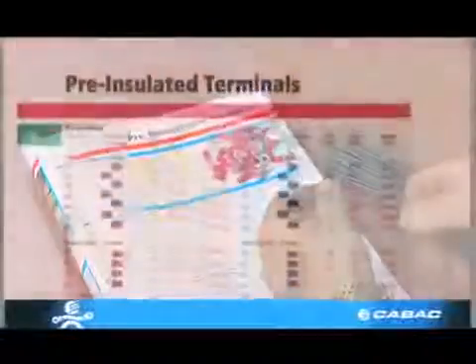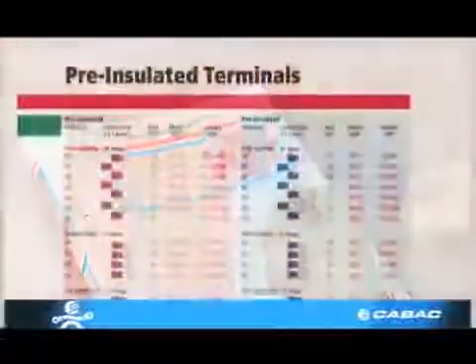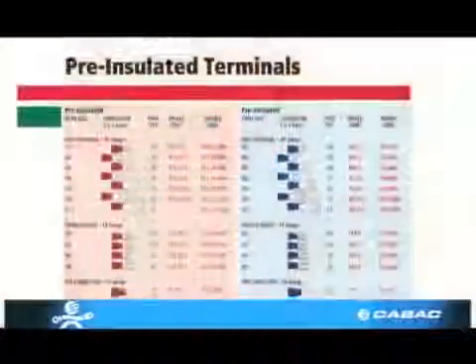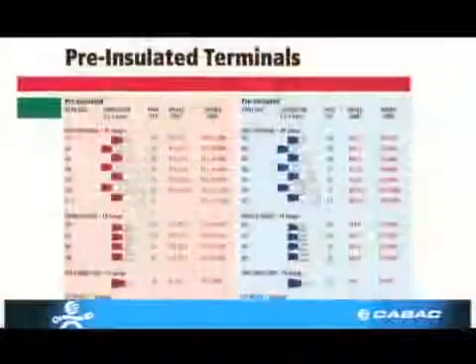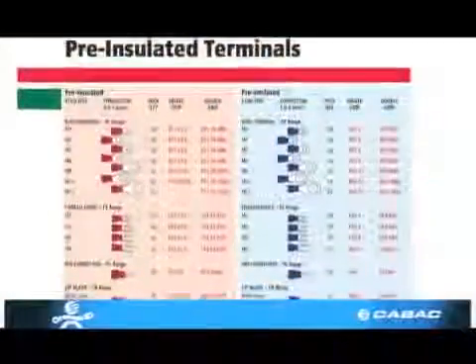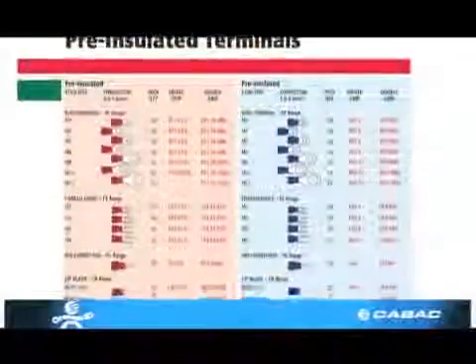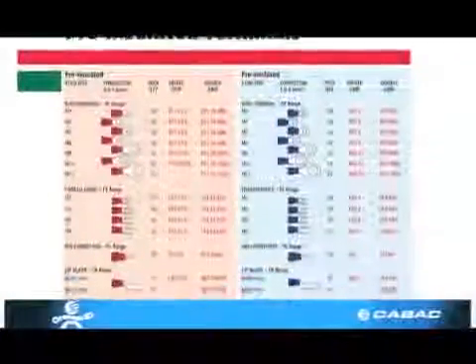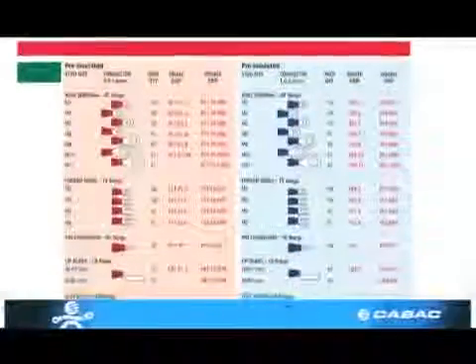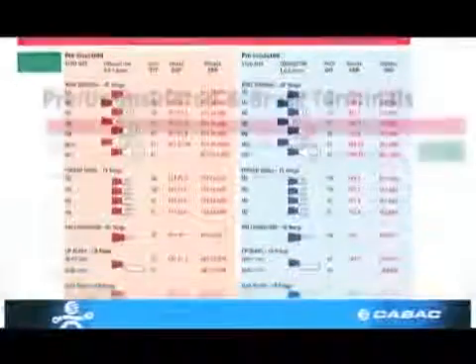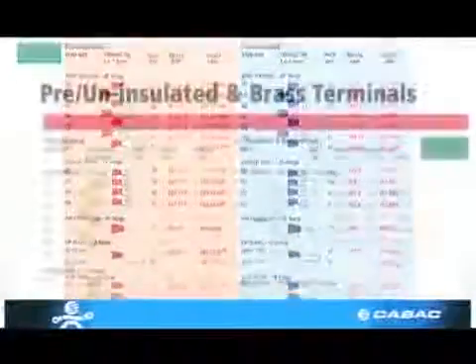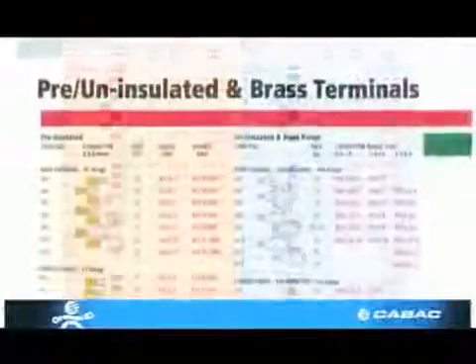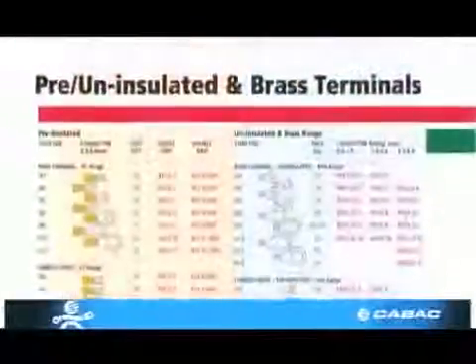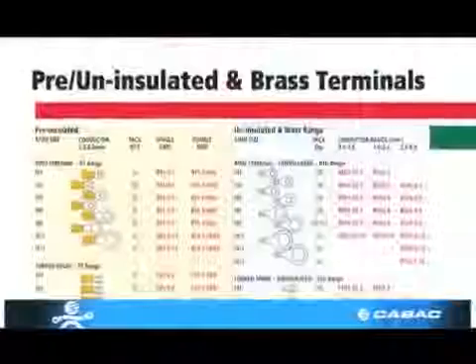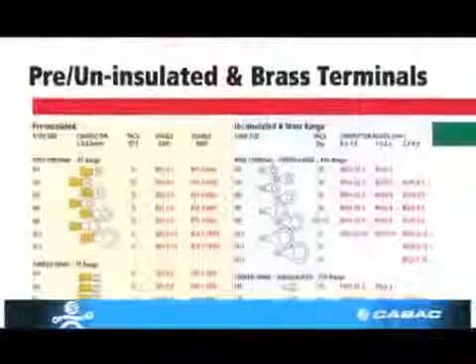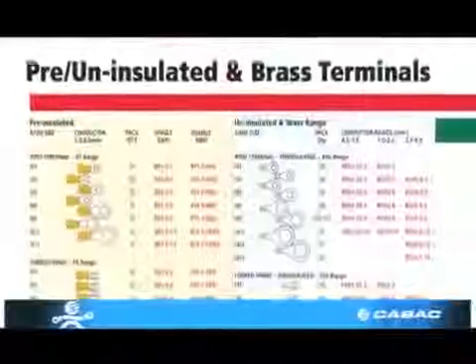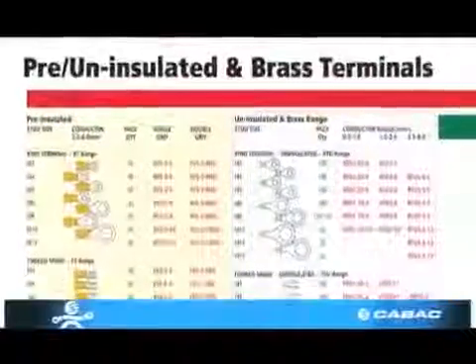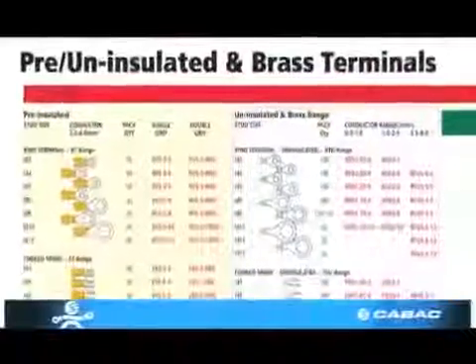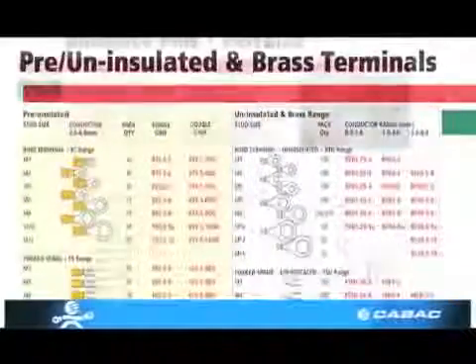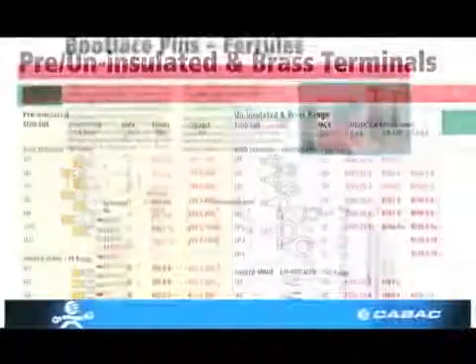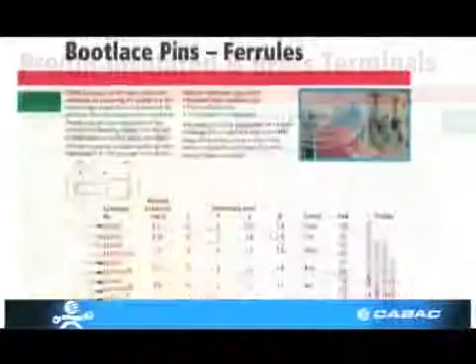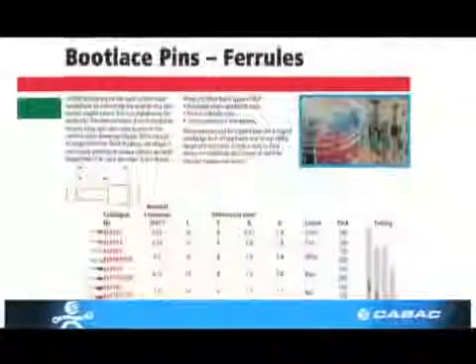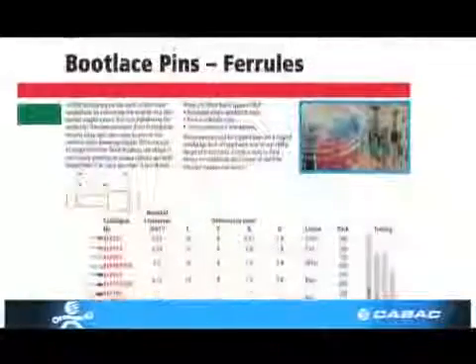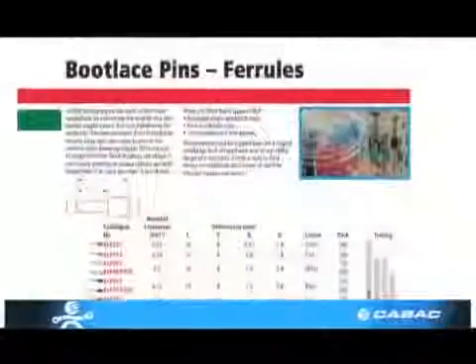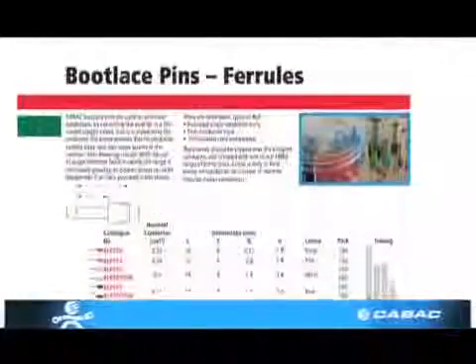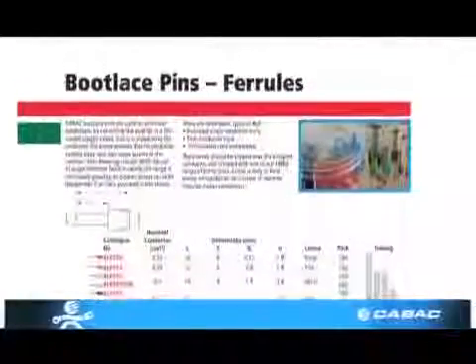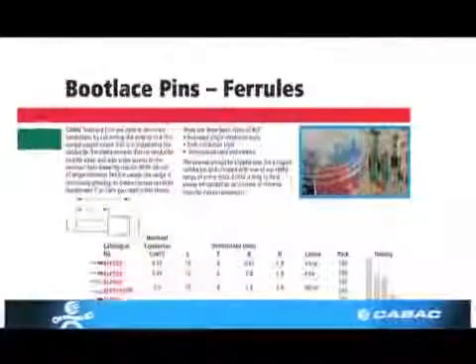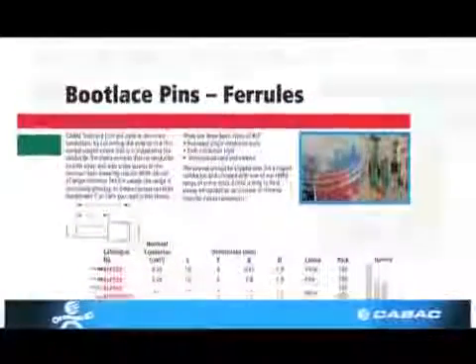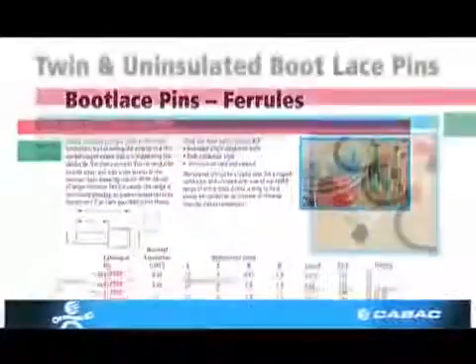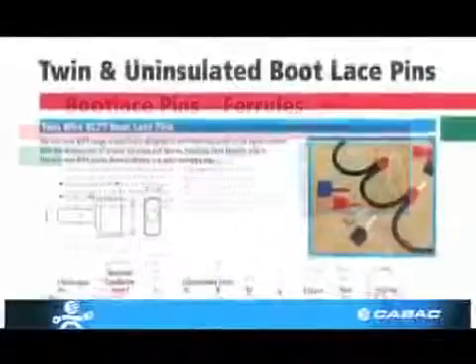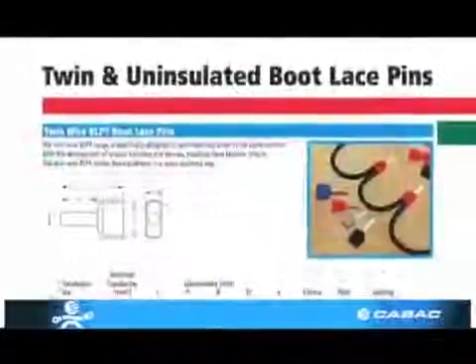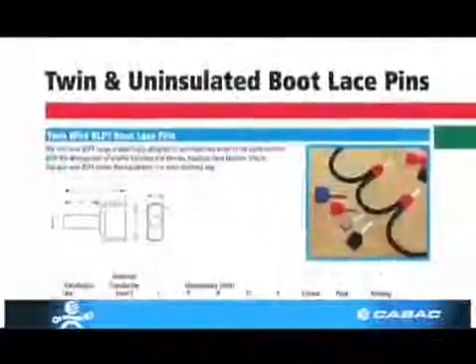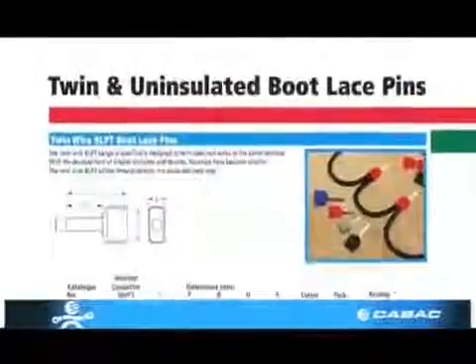KBAC stocks a full range of terminals and boot lace pins, all with funnel entry to make inserting the conductor simple.